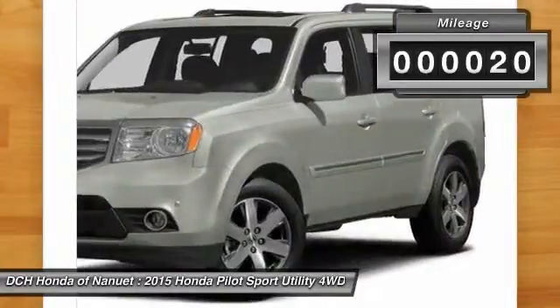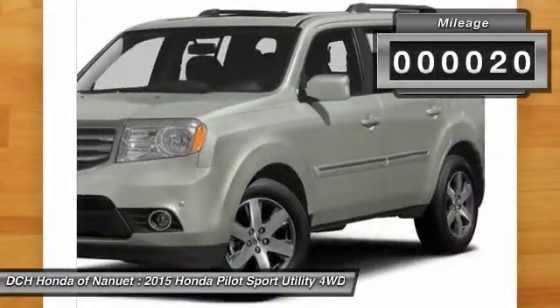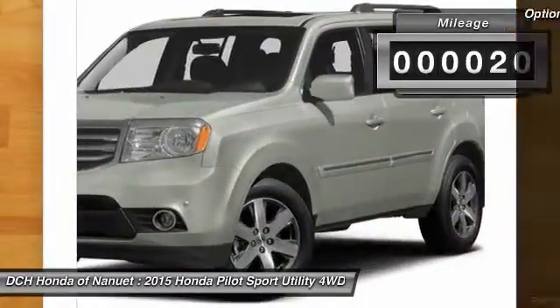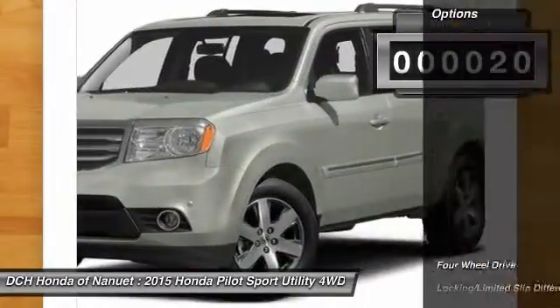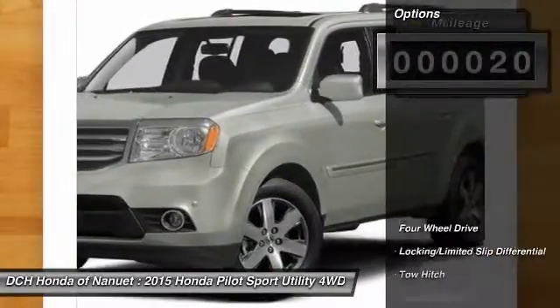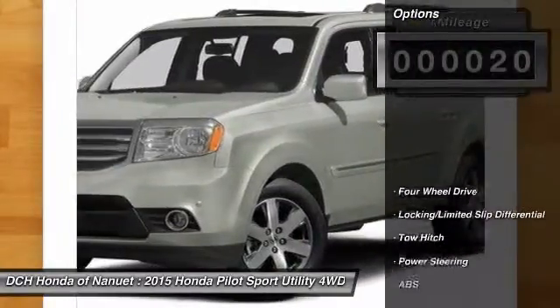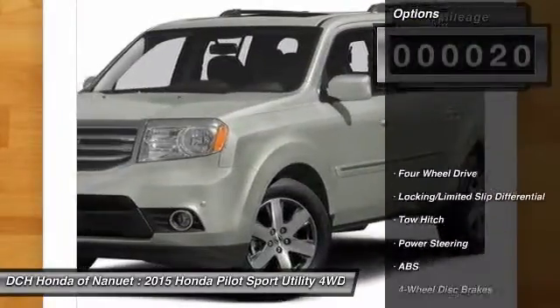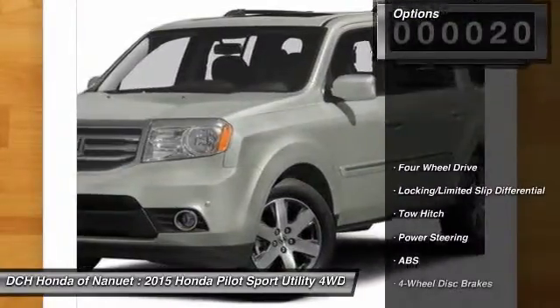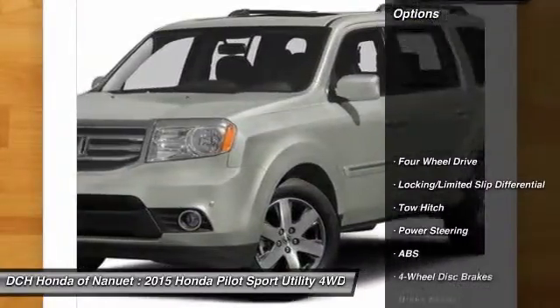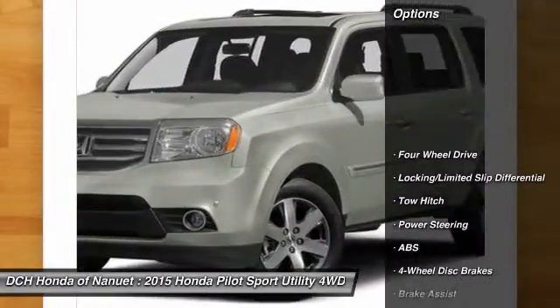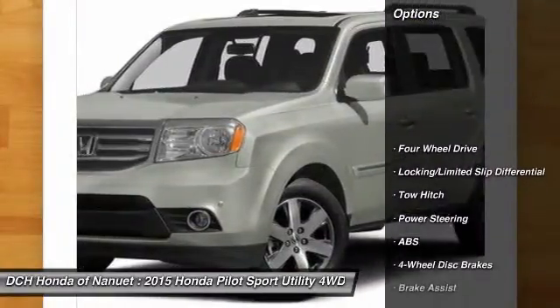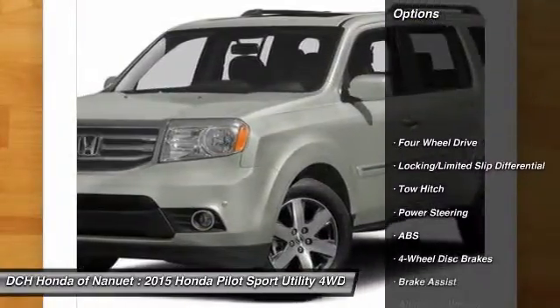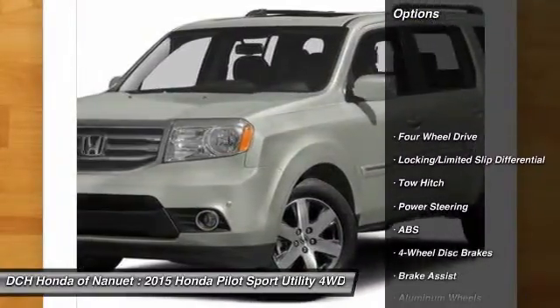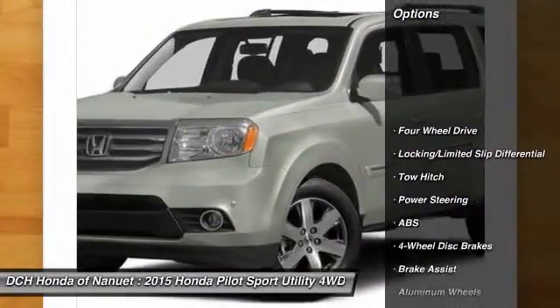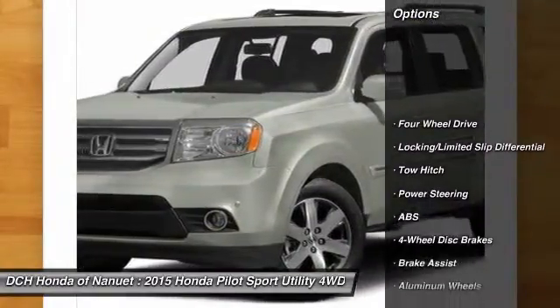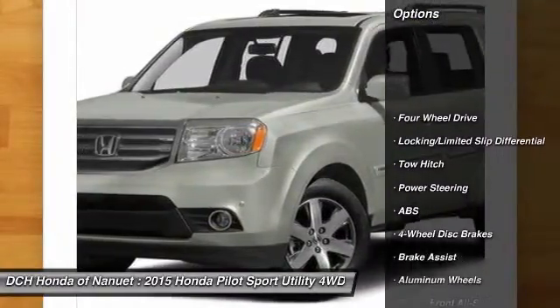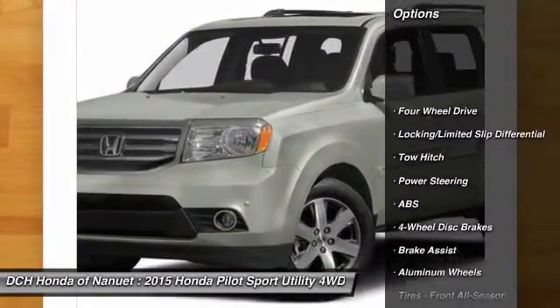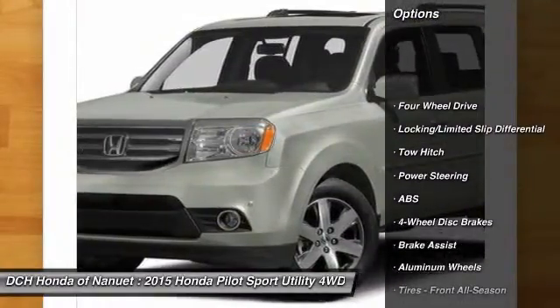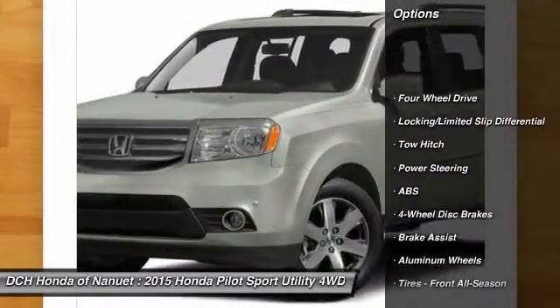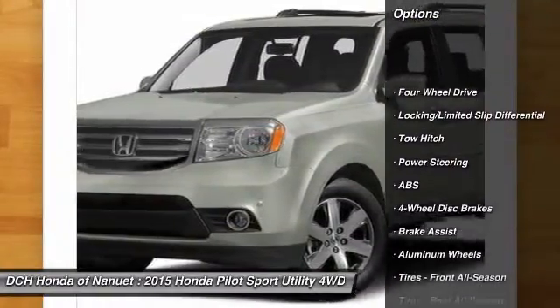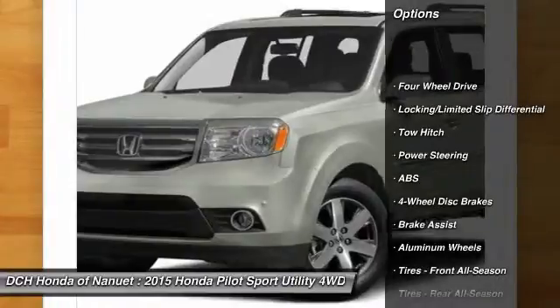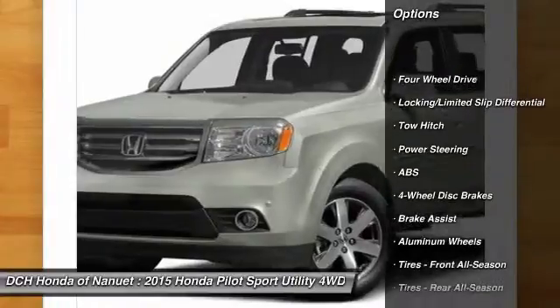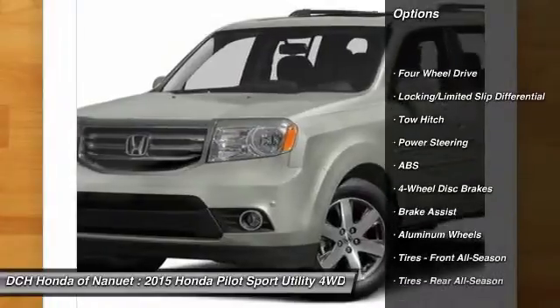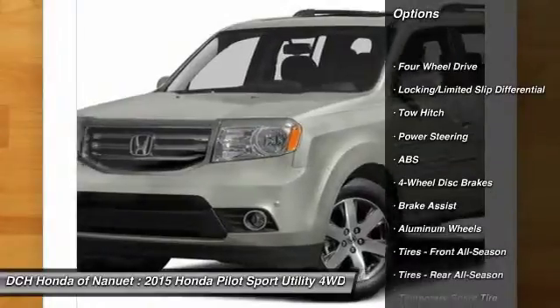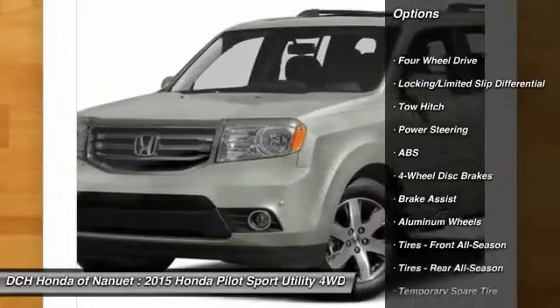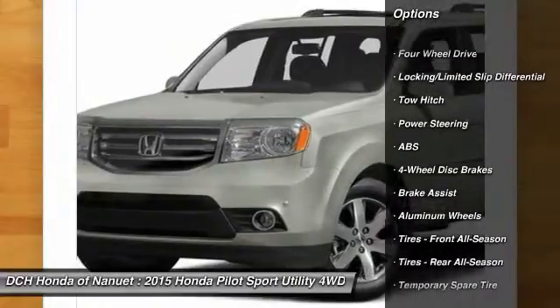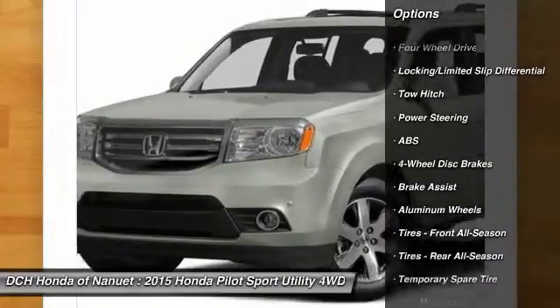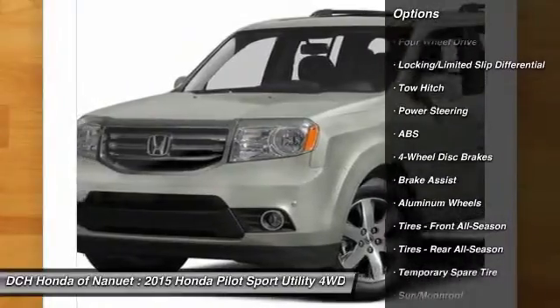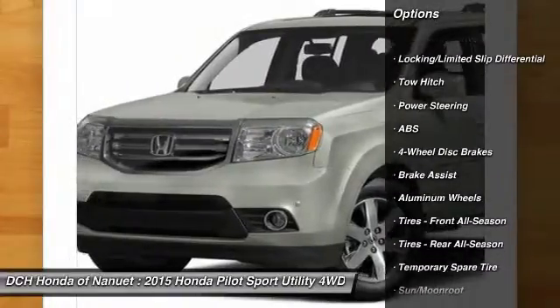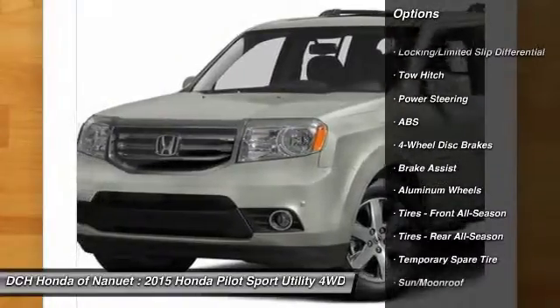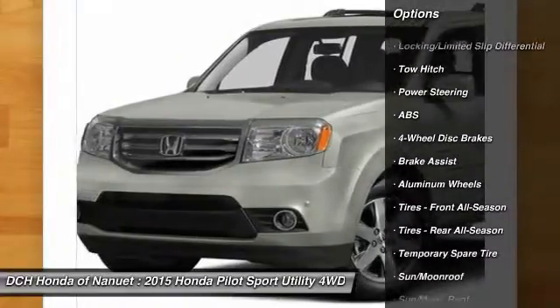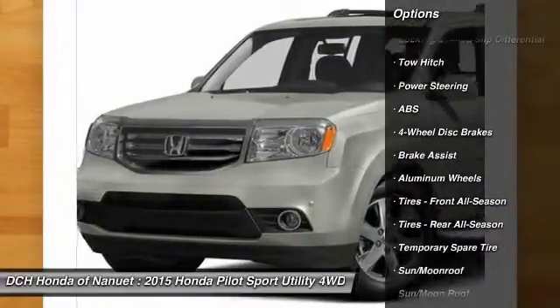Here are some of this vehicle's great options: anti-lock braking system, power passenger seat.